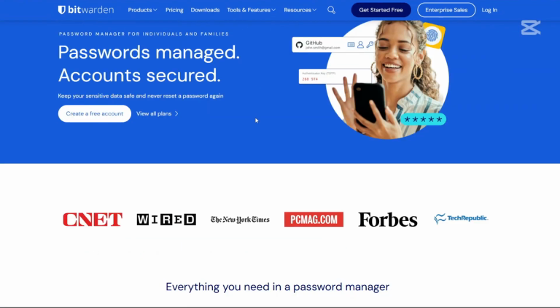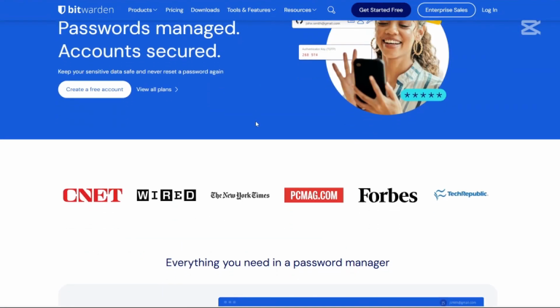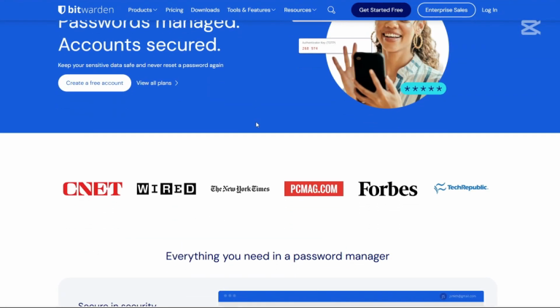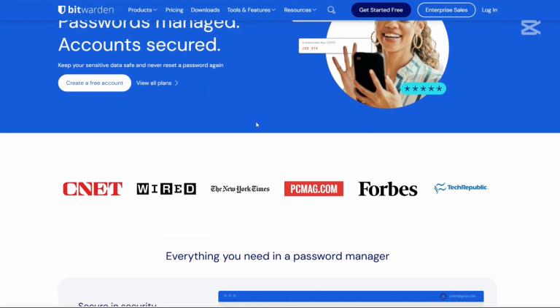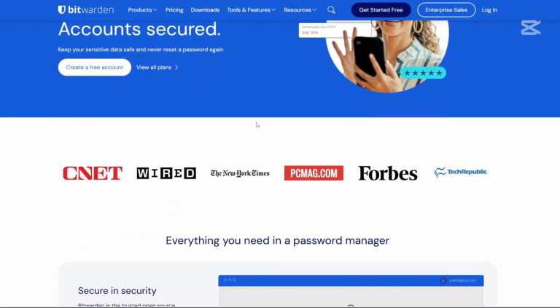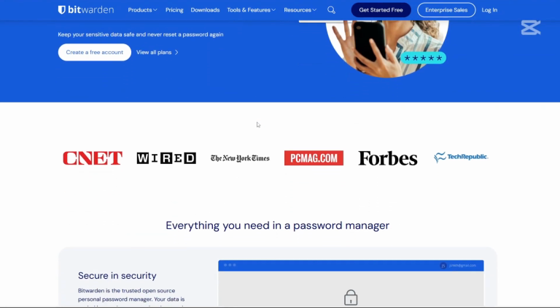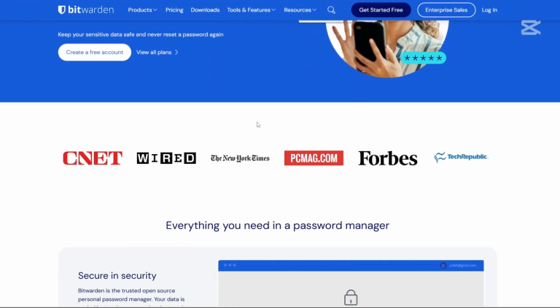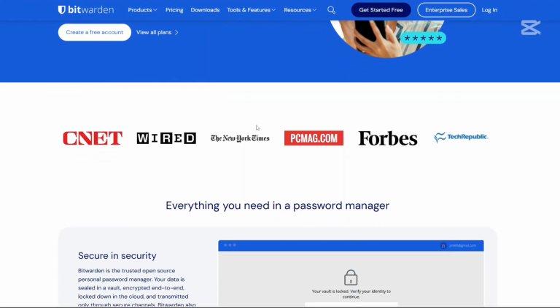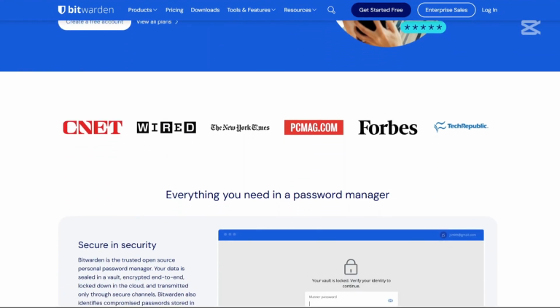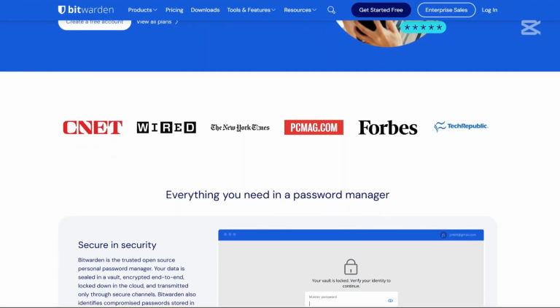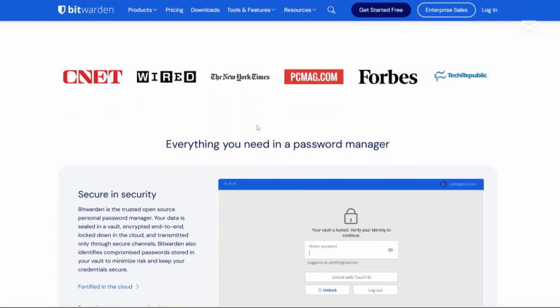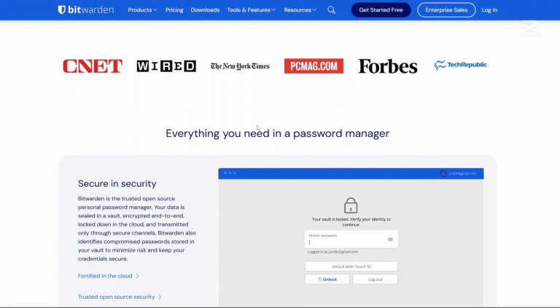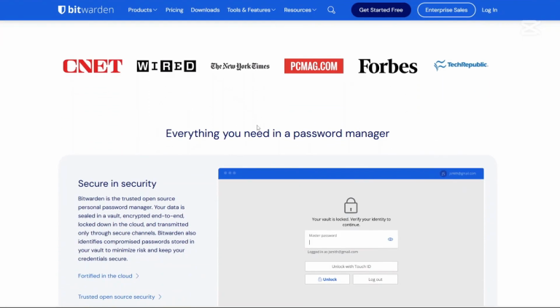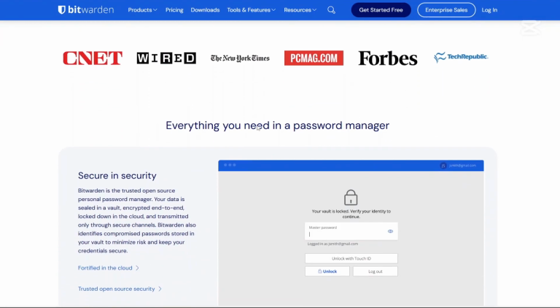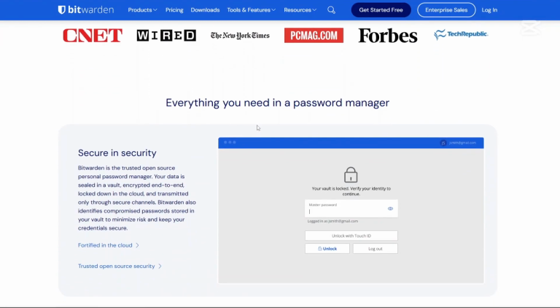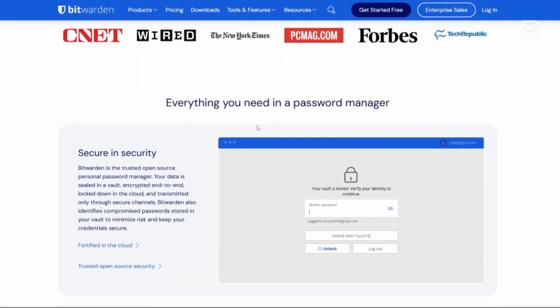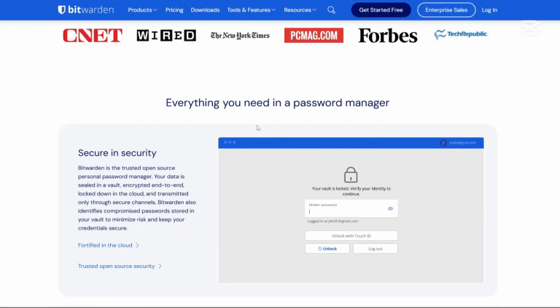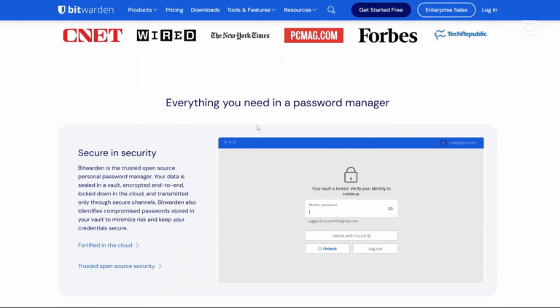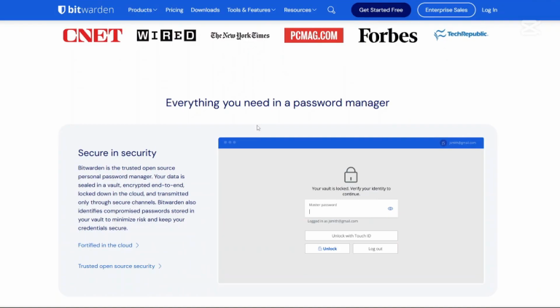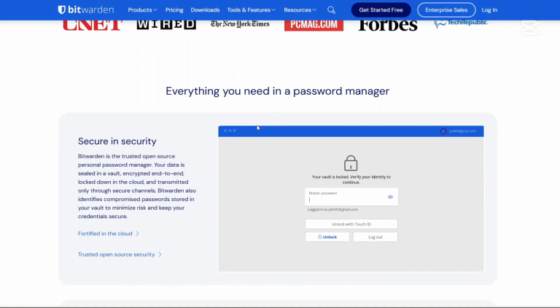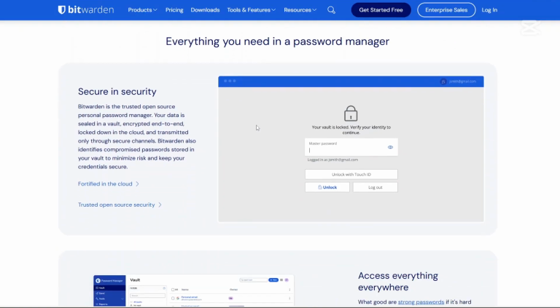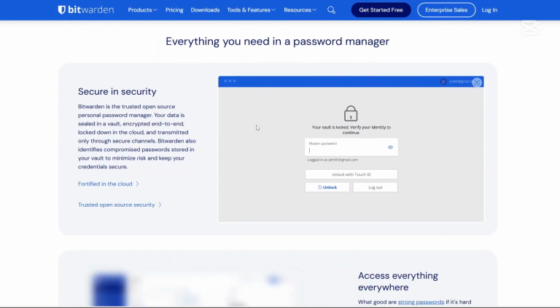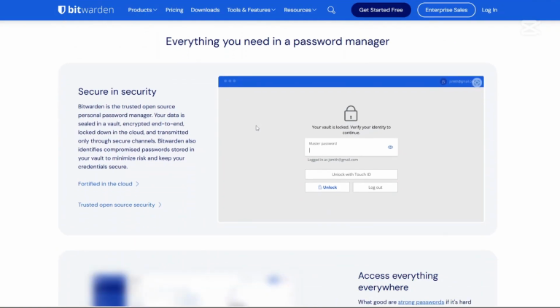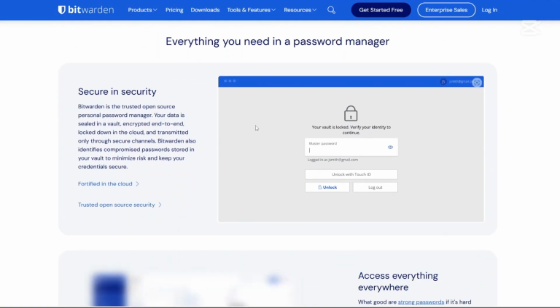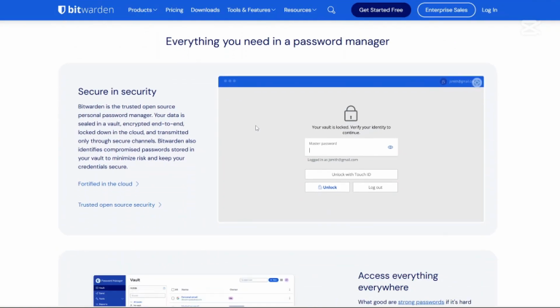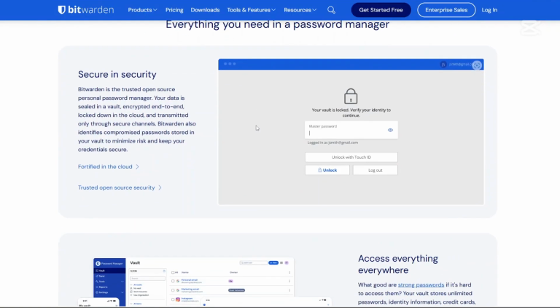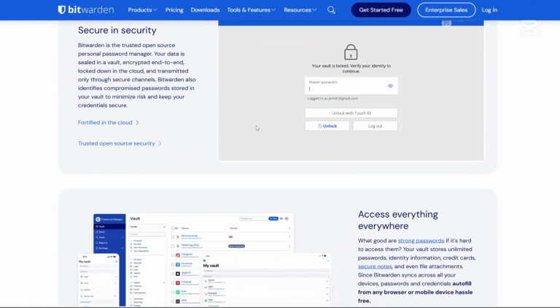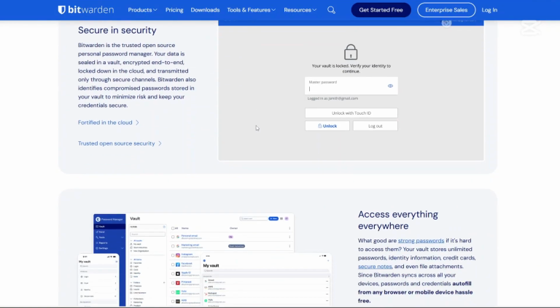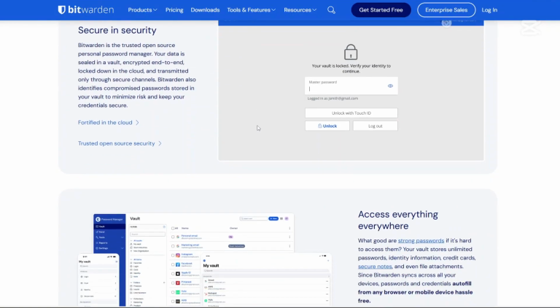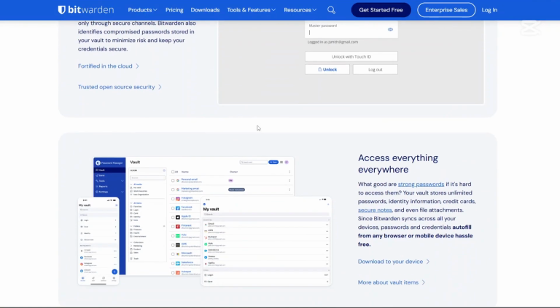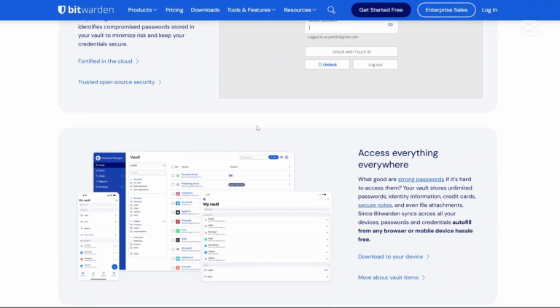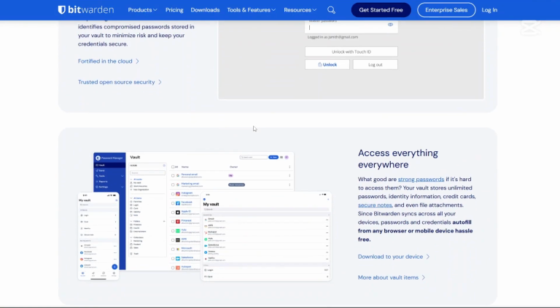Additionally, Bitwarden supports passkeys, enhancing the security and convenience of logging into websites and applications.